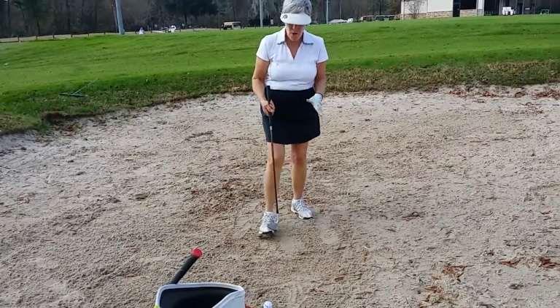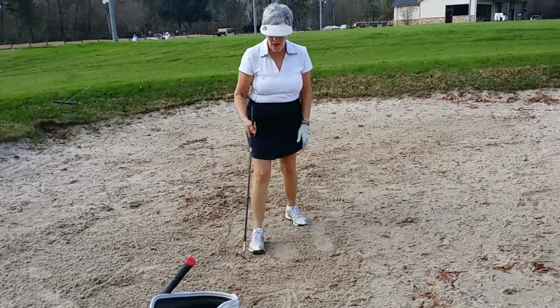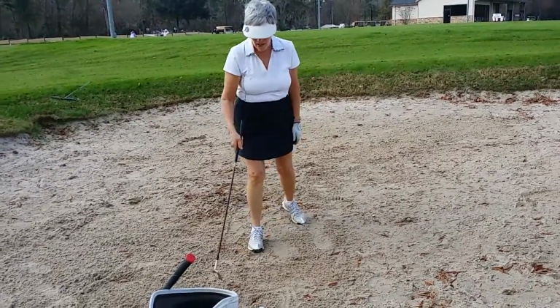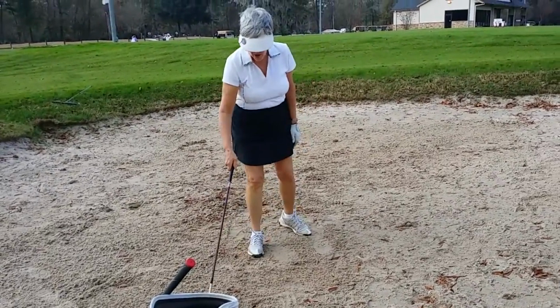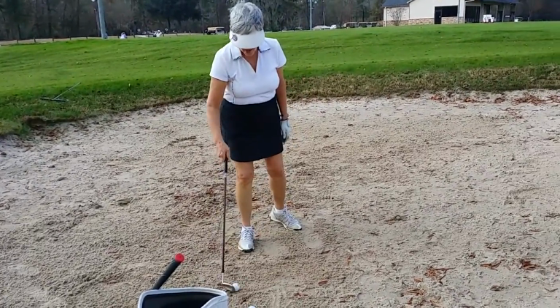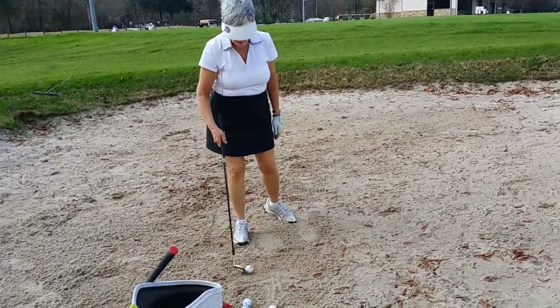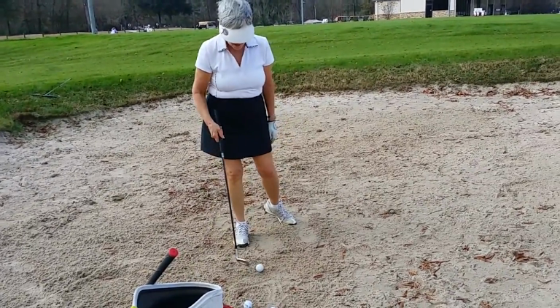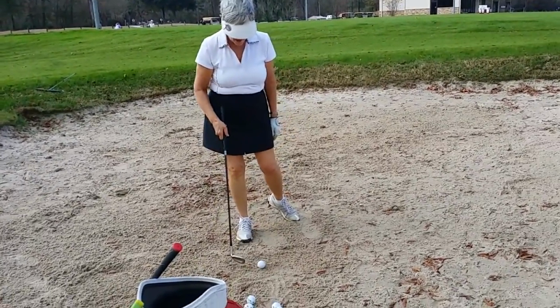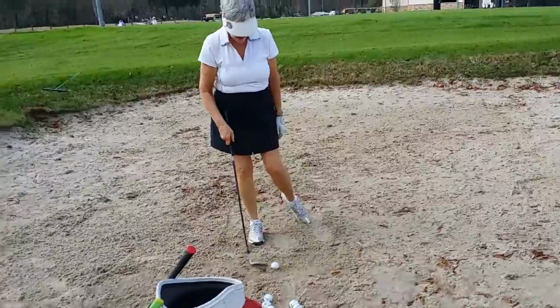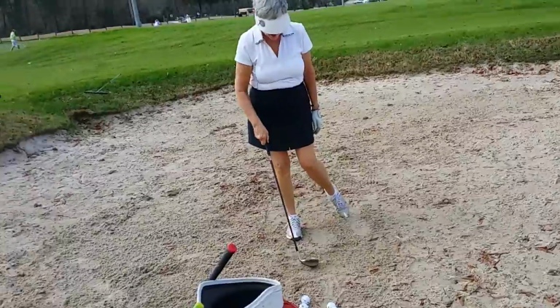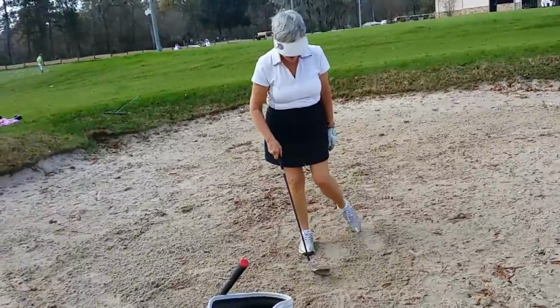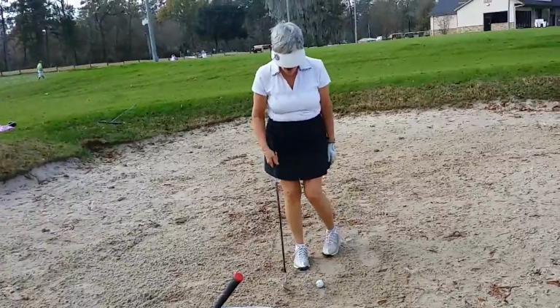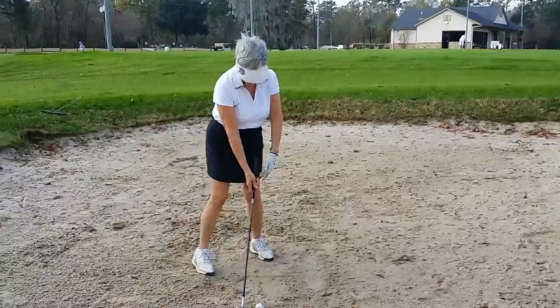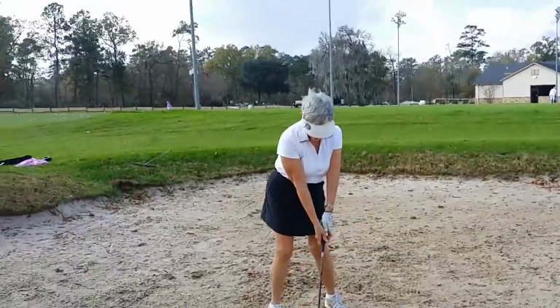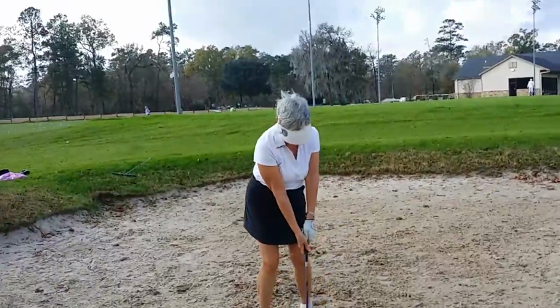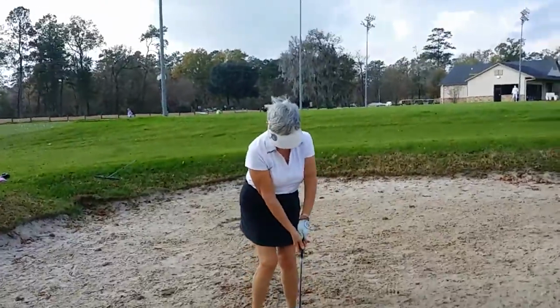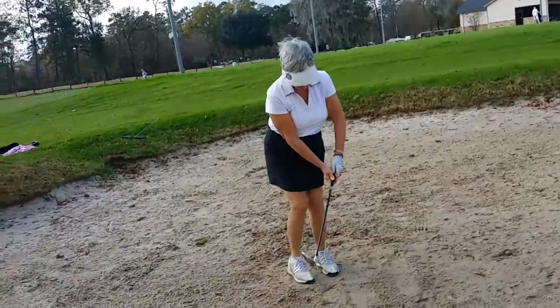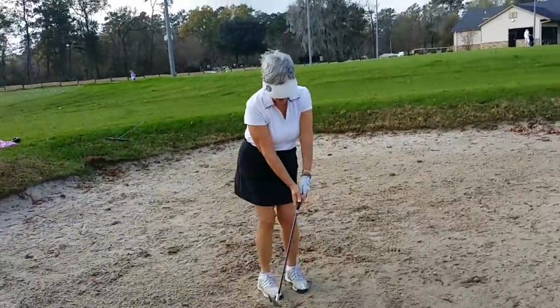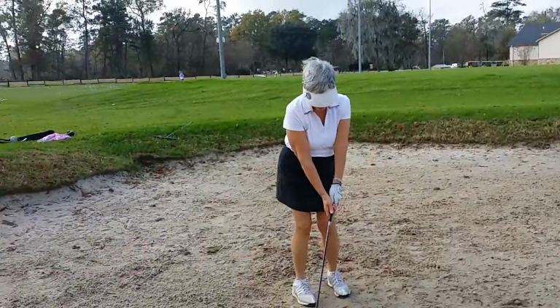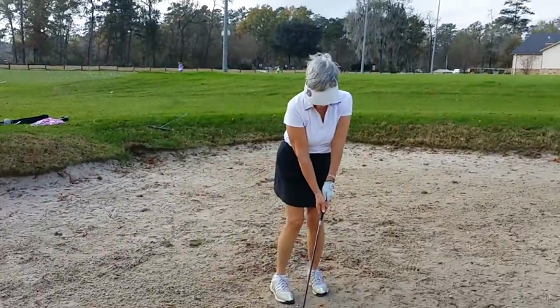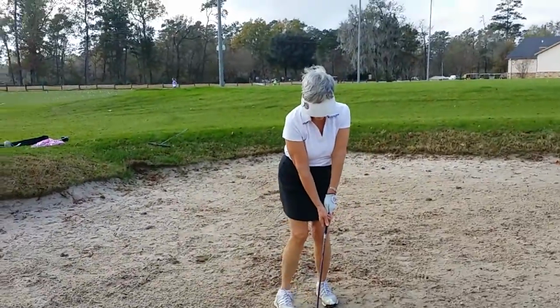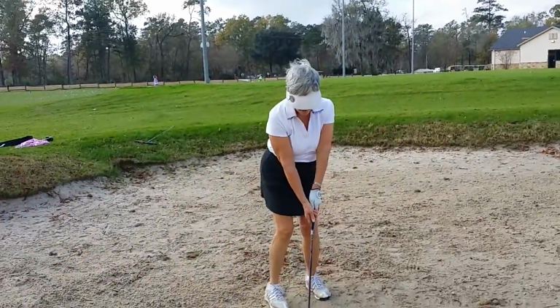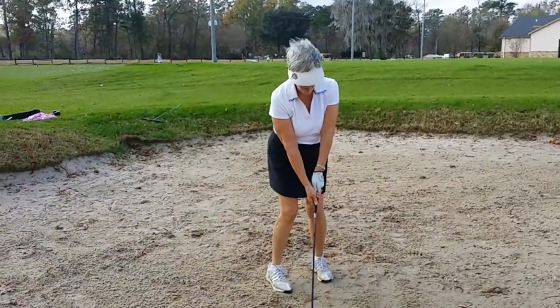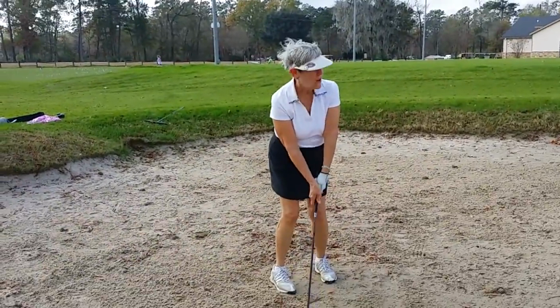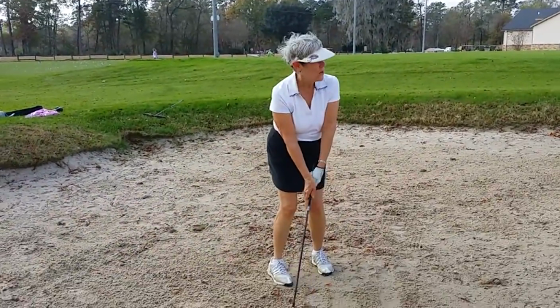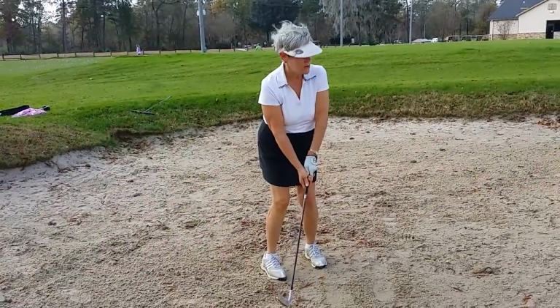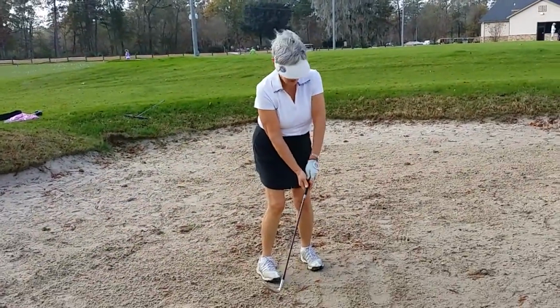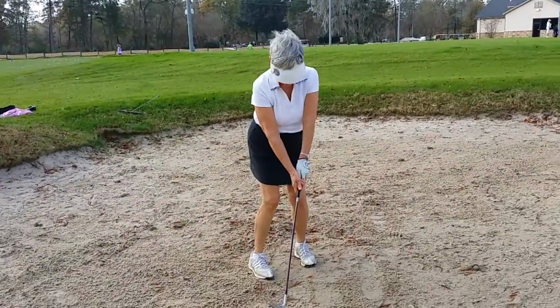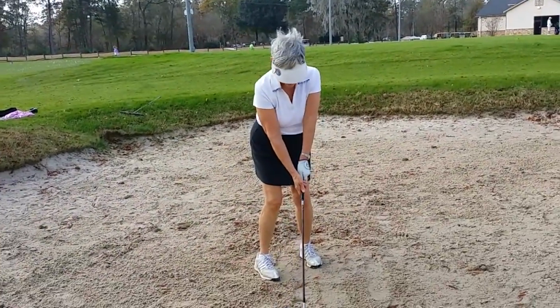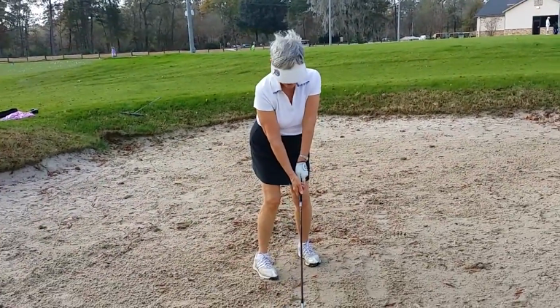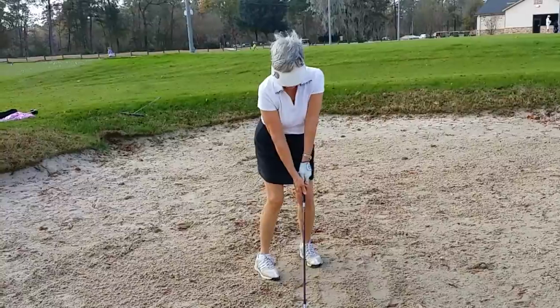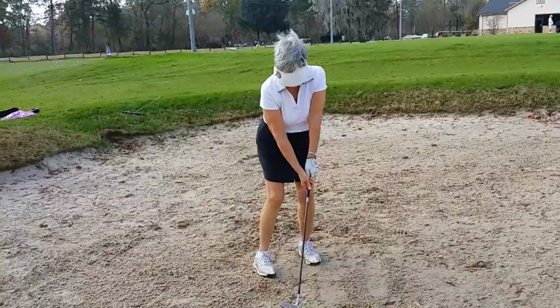One of the things Shawn did help me with — I finally figured out where this line to swing is.